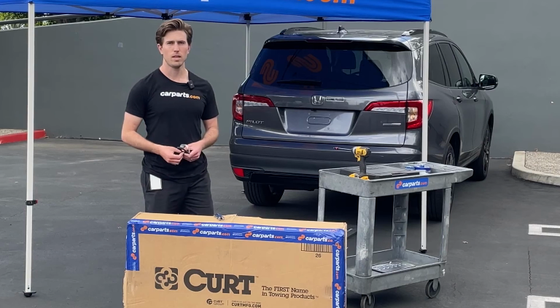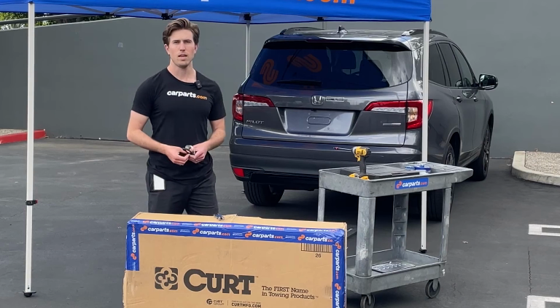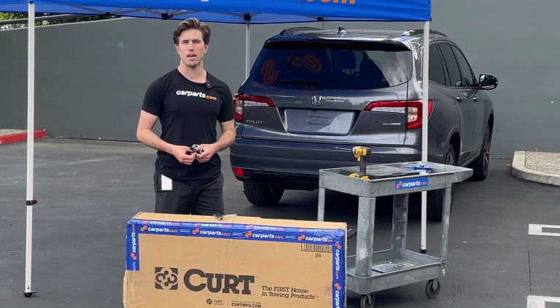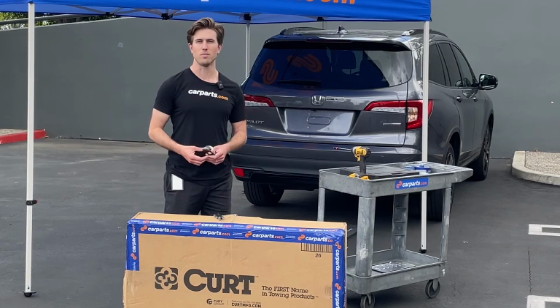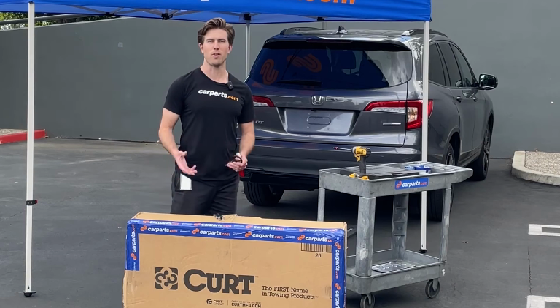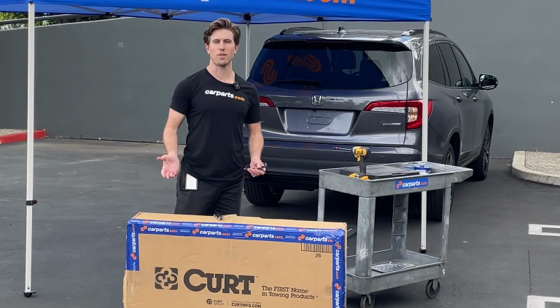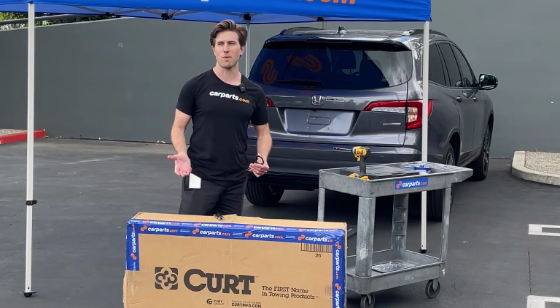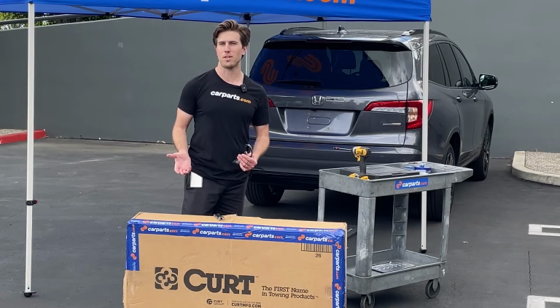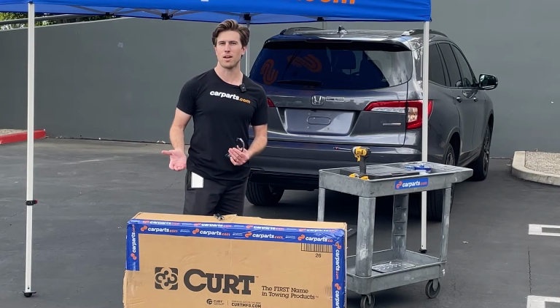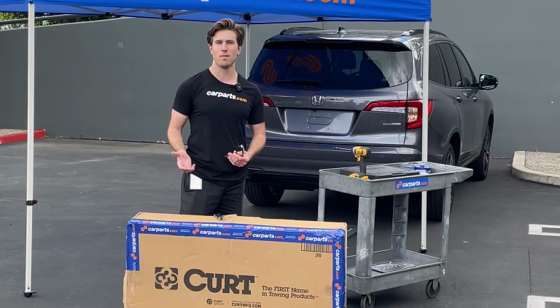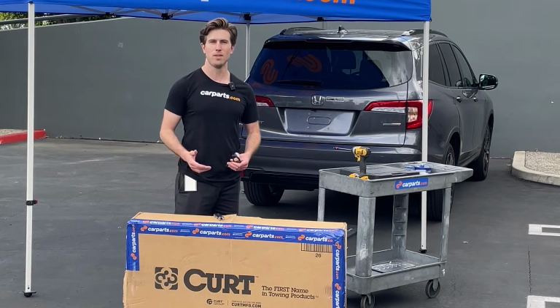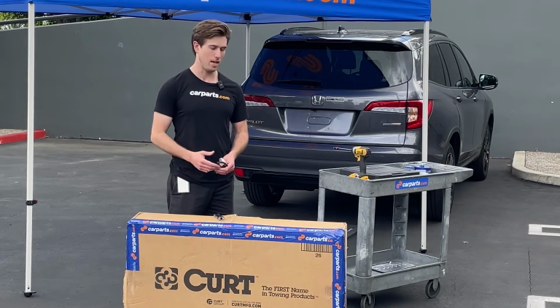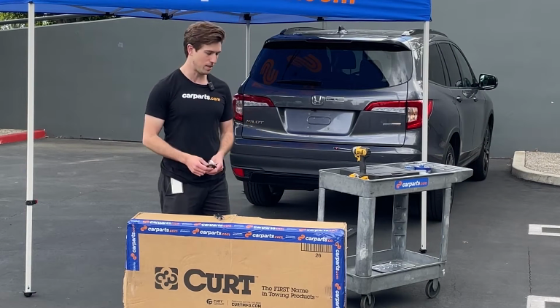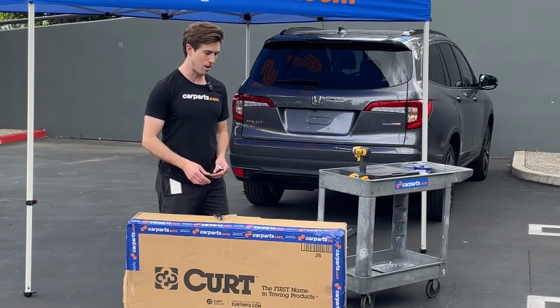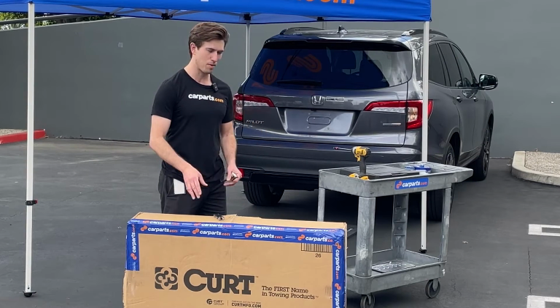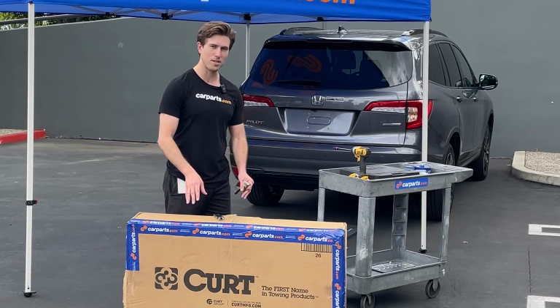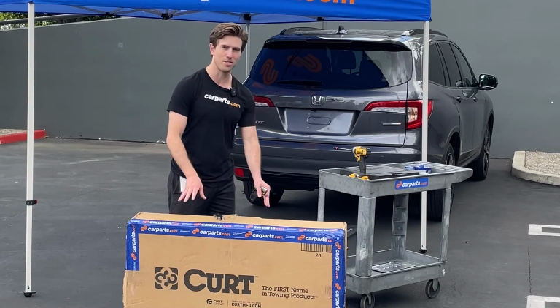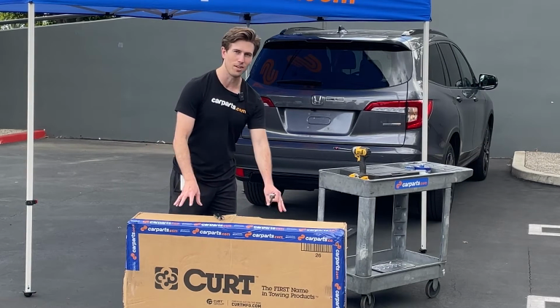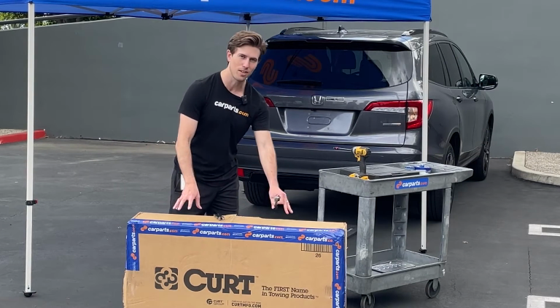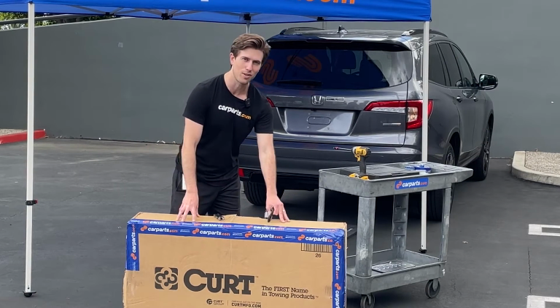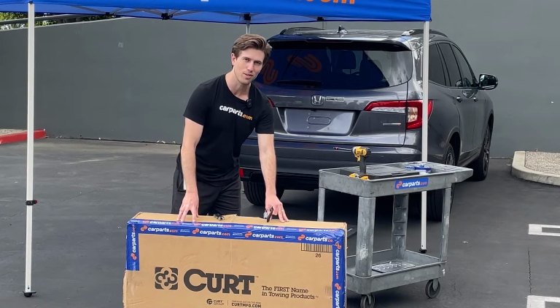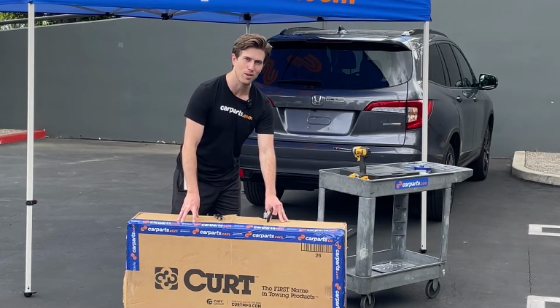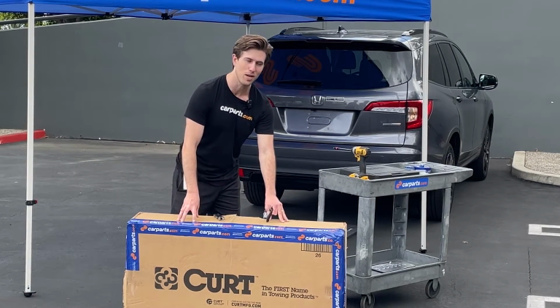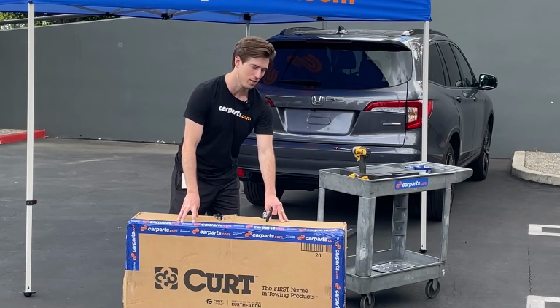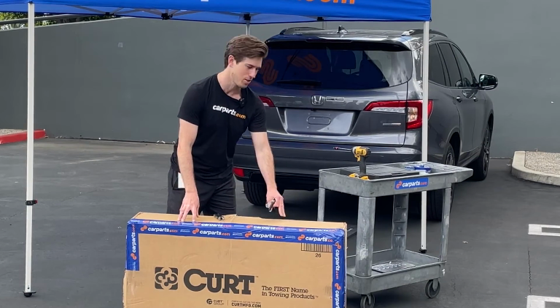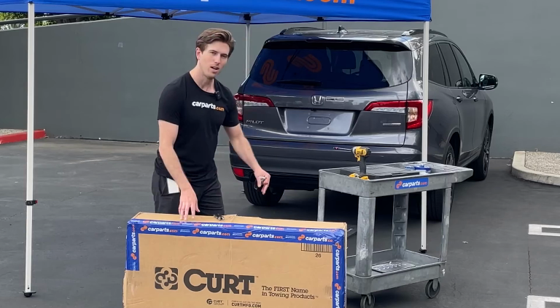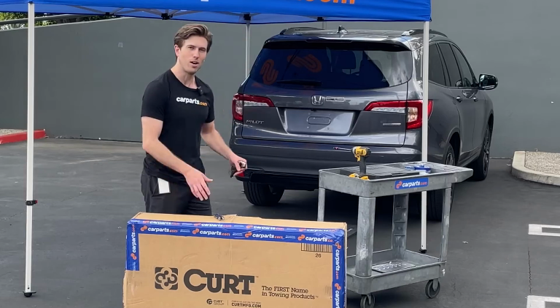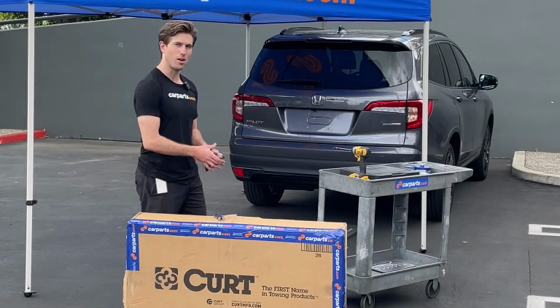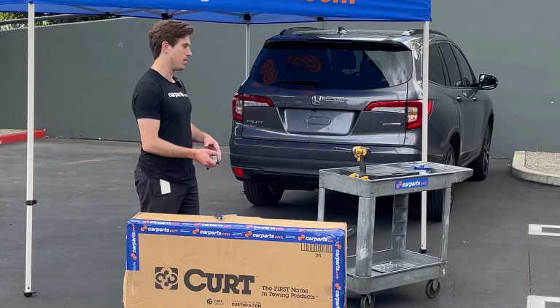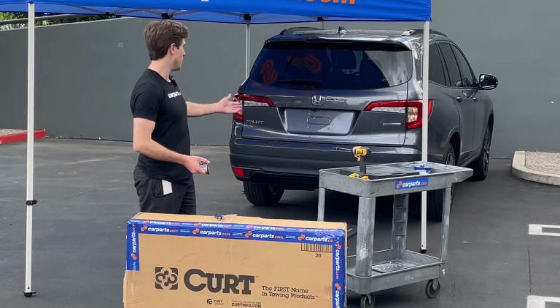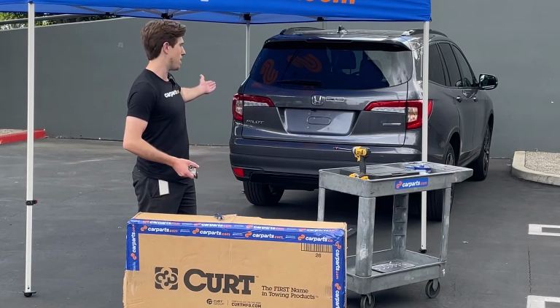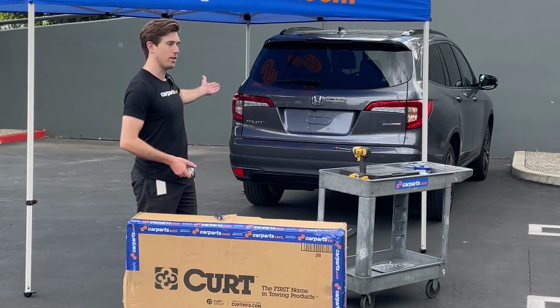Hey guys, I'm Jeff with CarParts.com and today we're going to be installing this Curt tow hitch on our Honda Pilot.